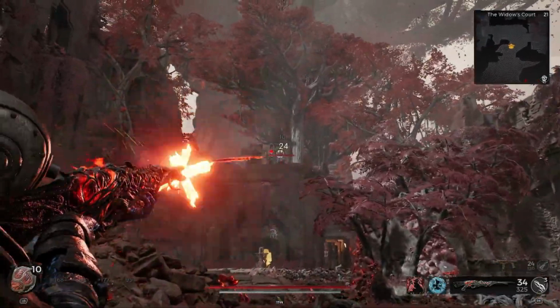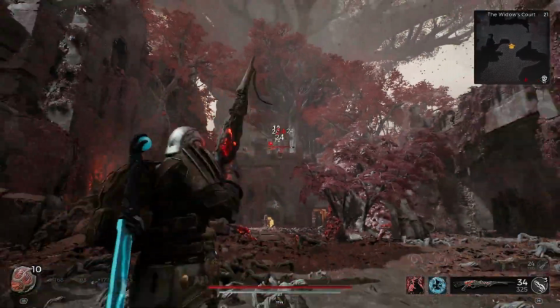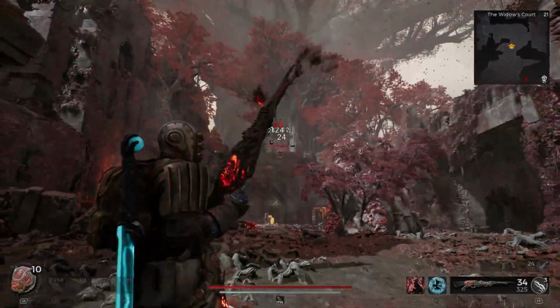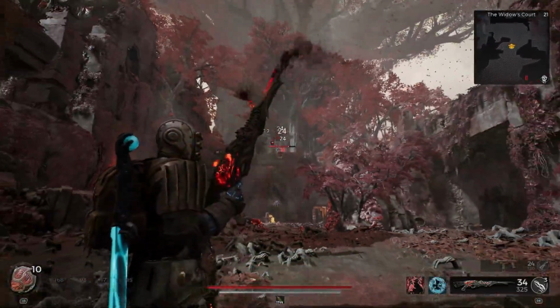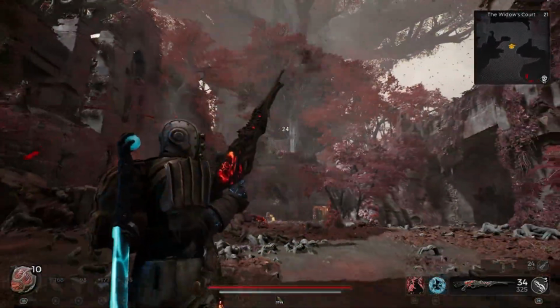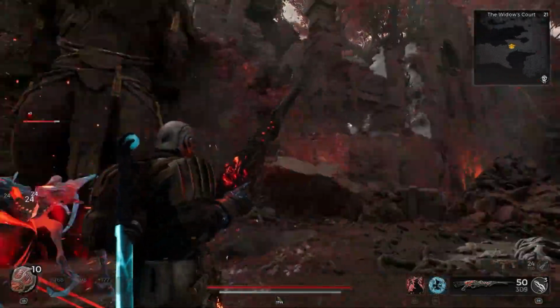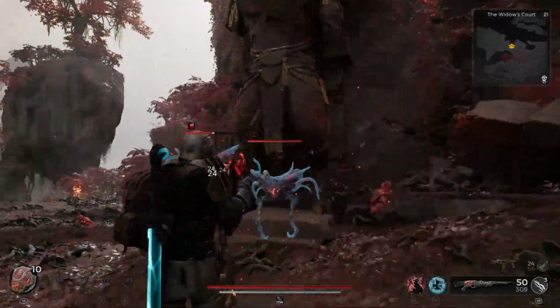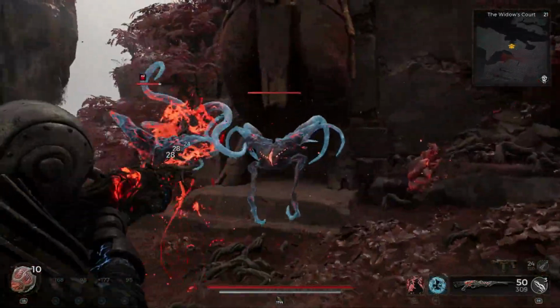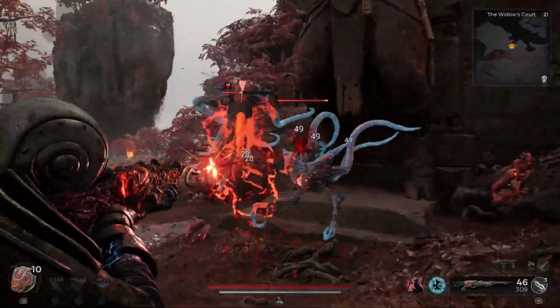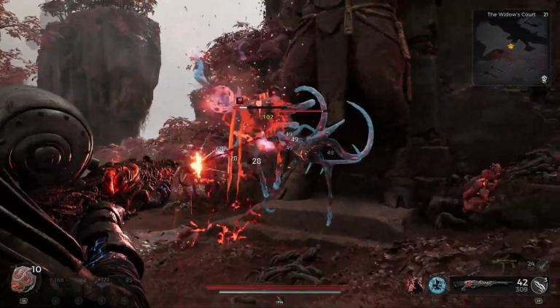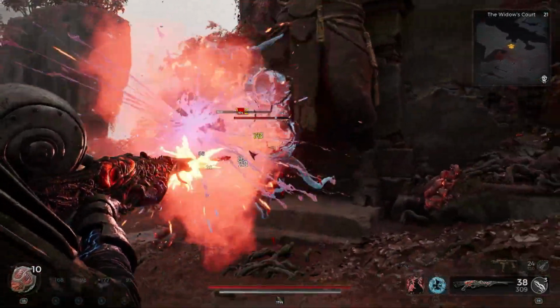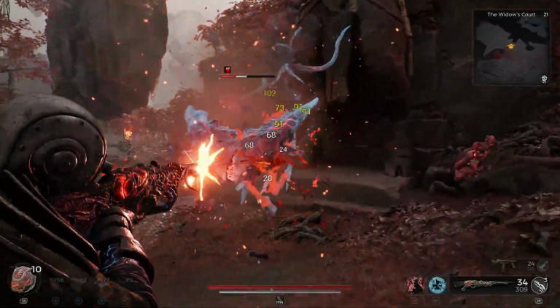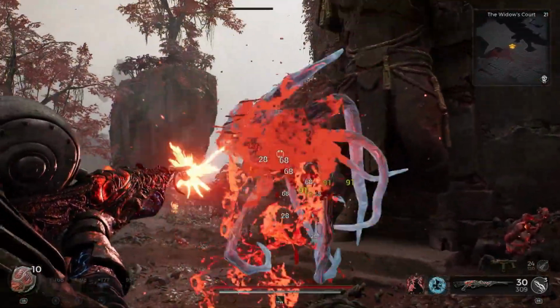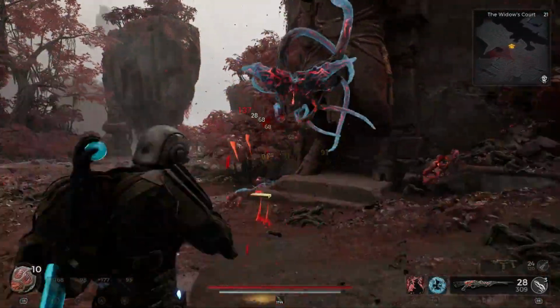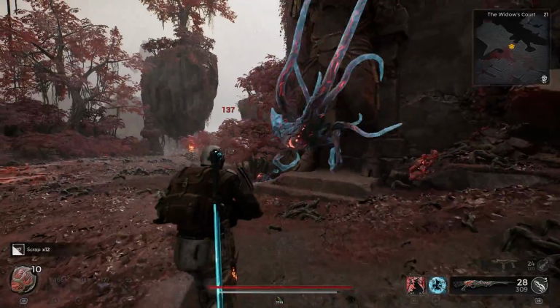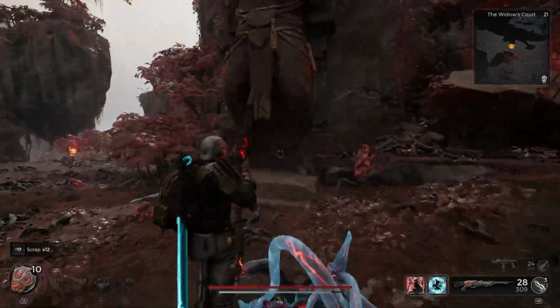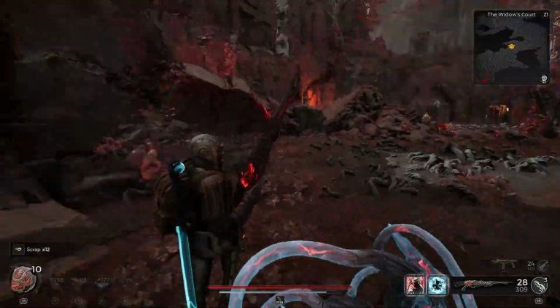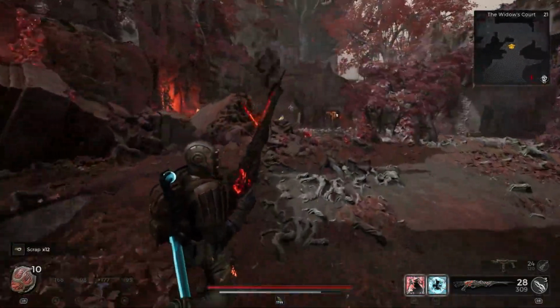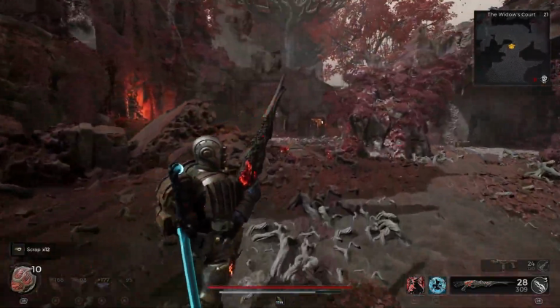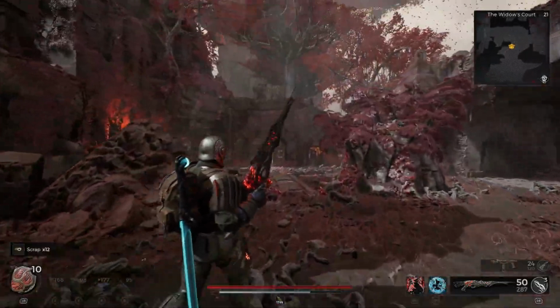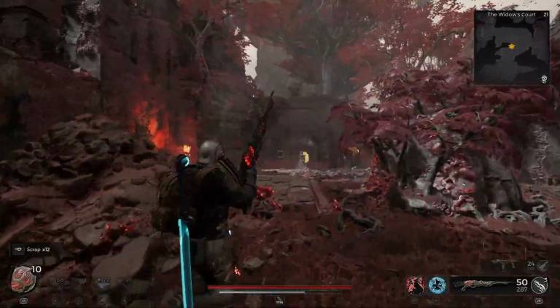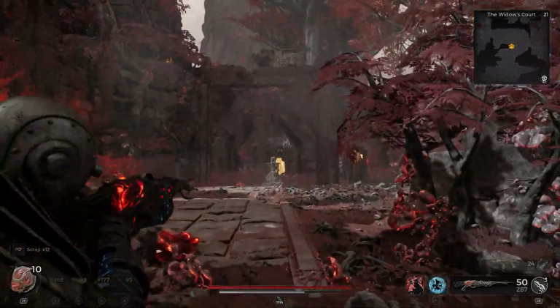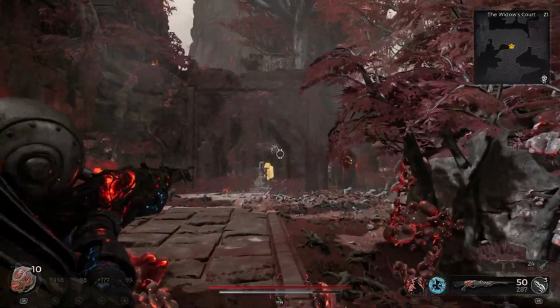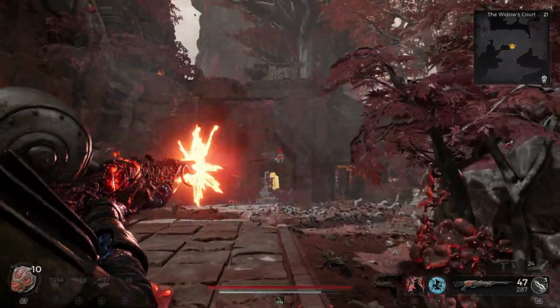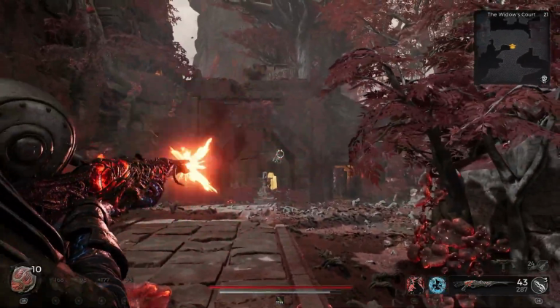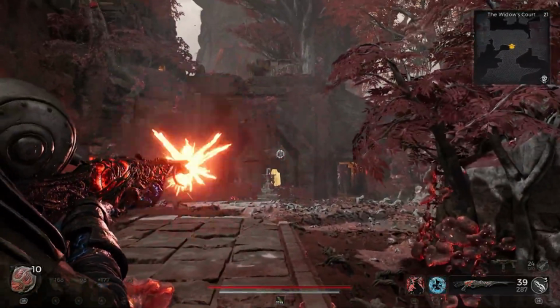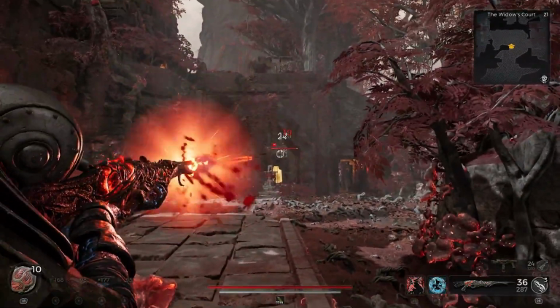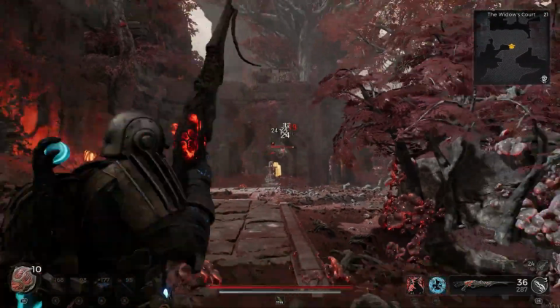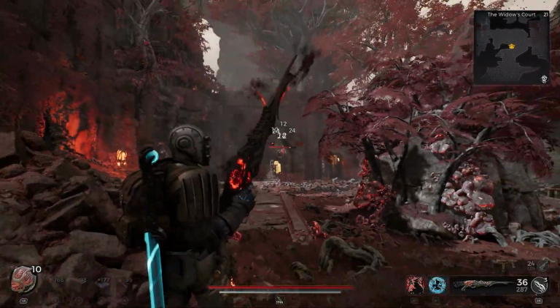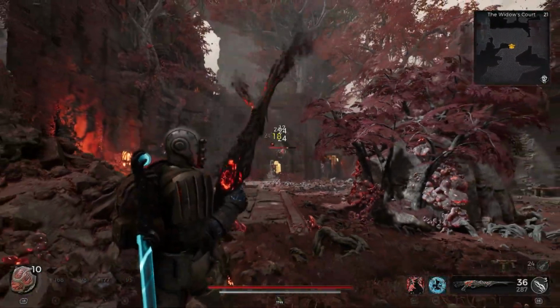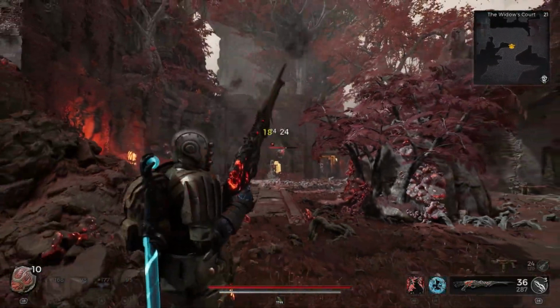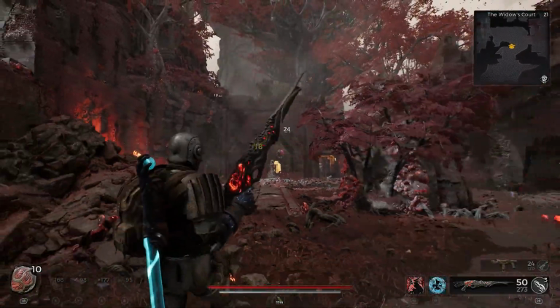The first thing you're gonna want to do as you enter Widow's Court is to take out the root flyers that you see ahead of you, because they can seriously get in the way of the elites and just make things more difficult.